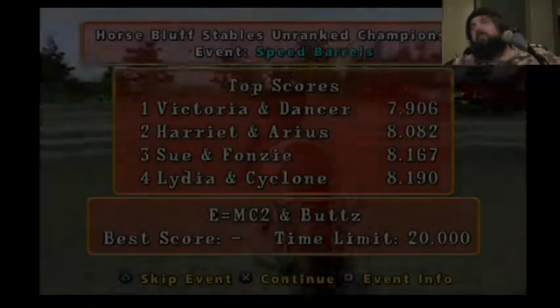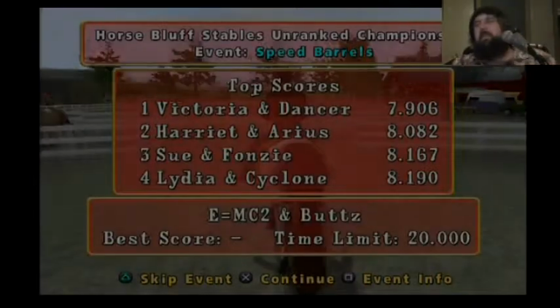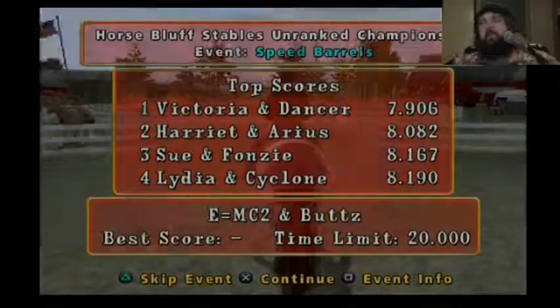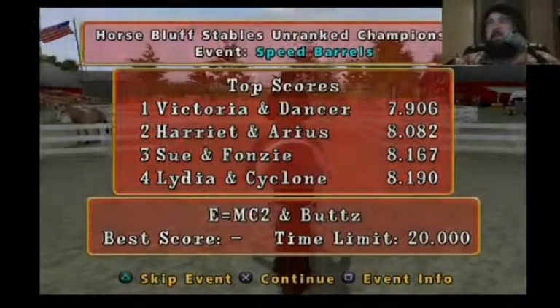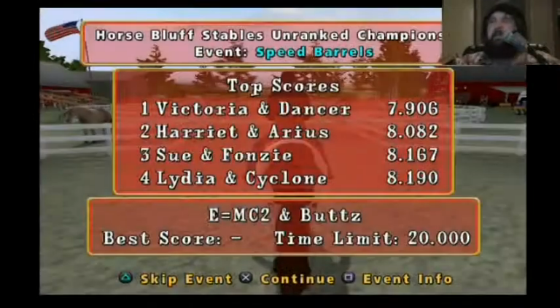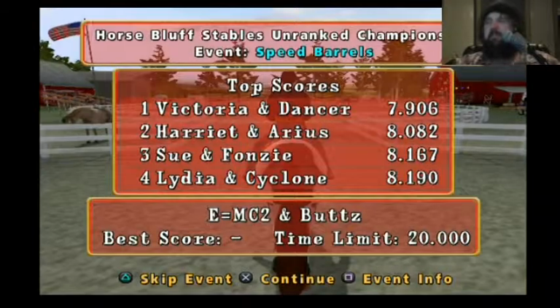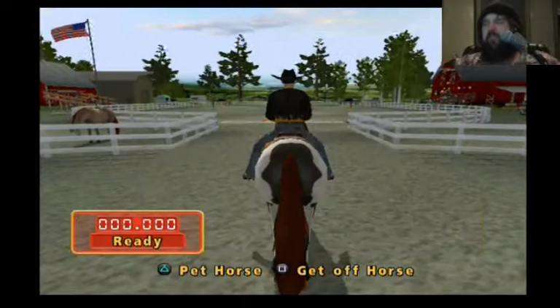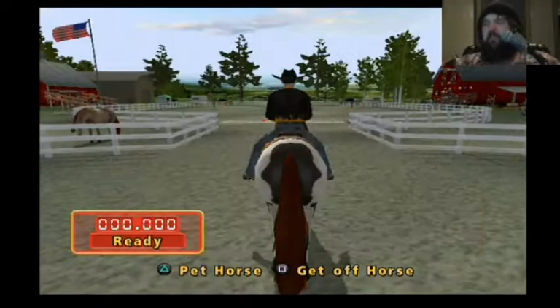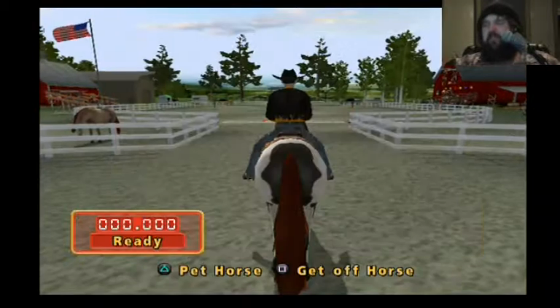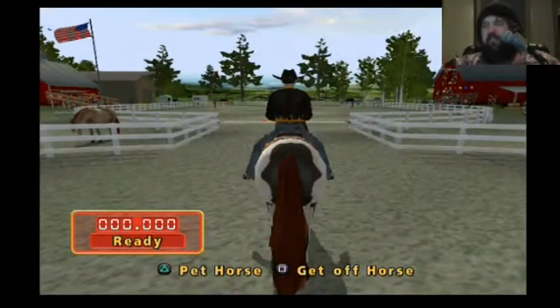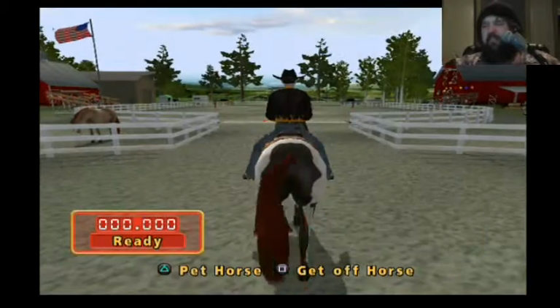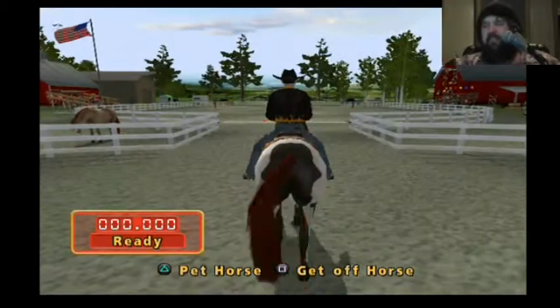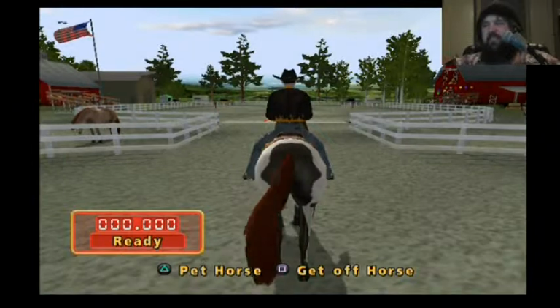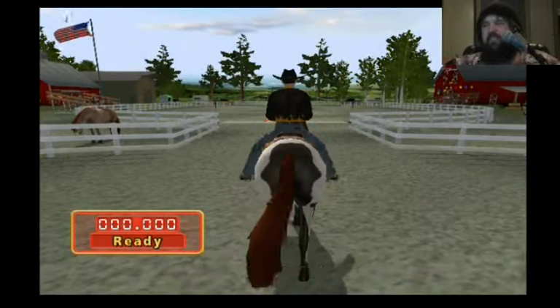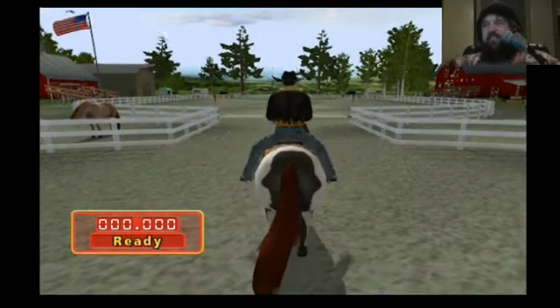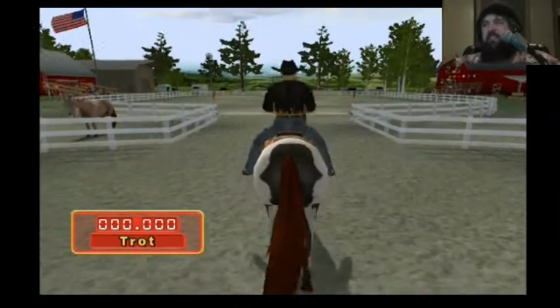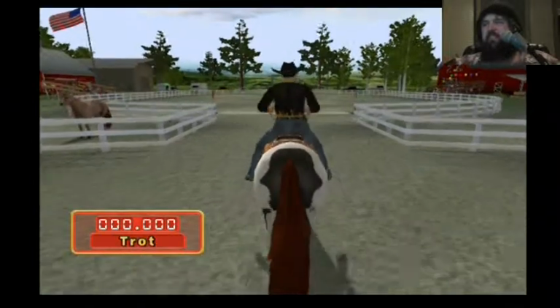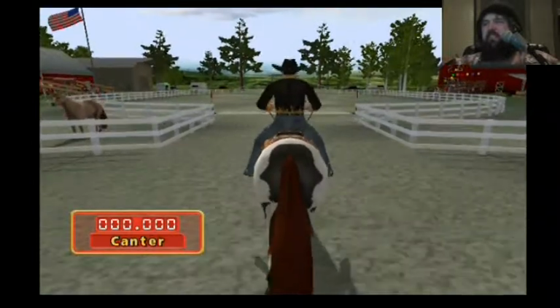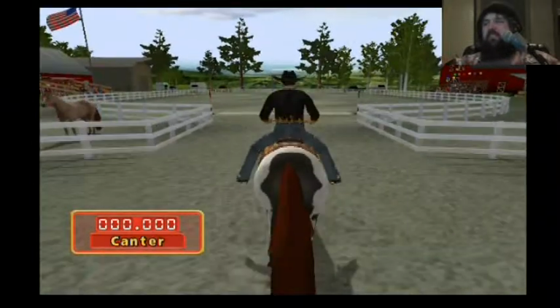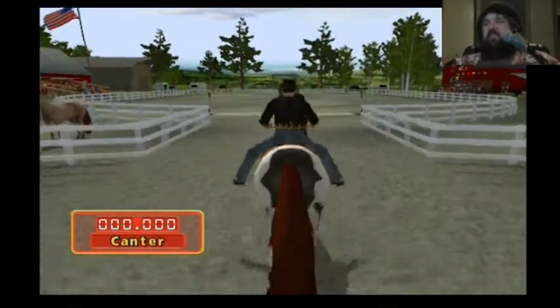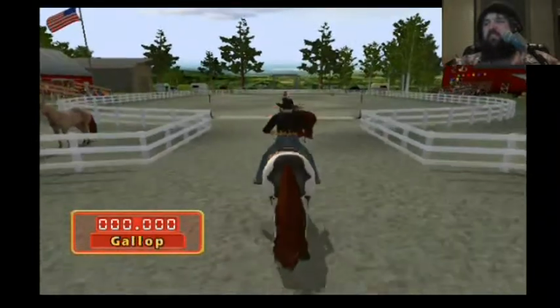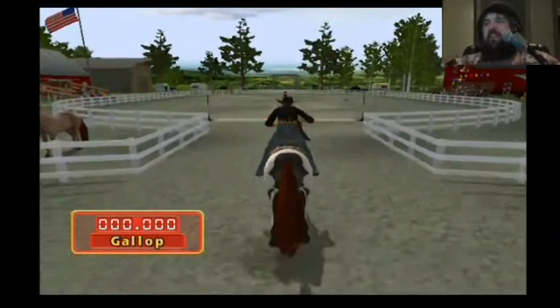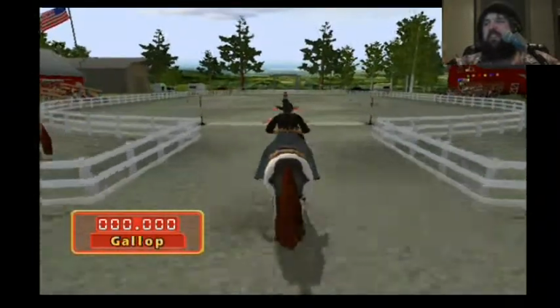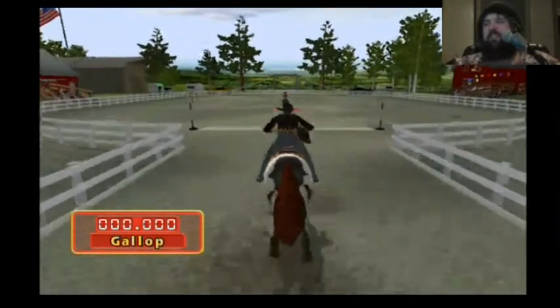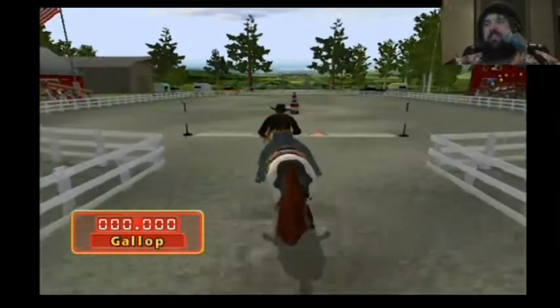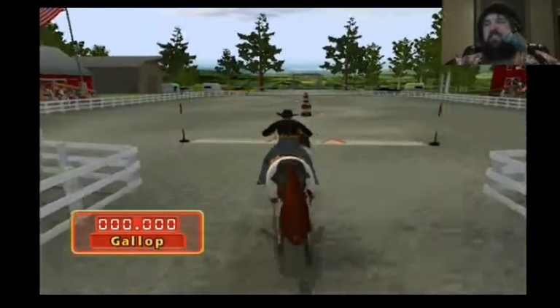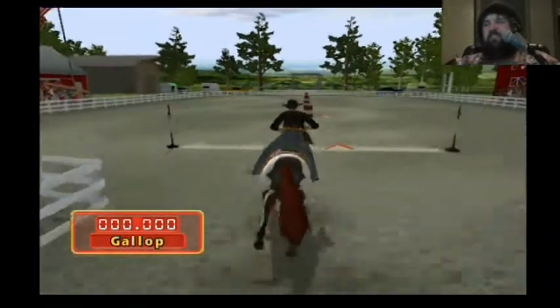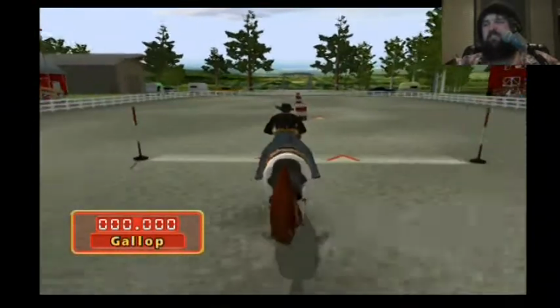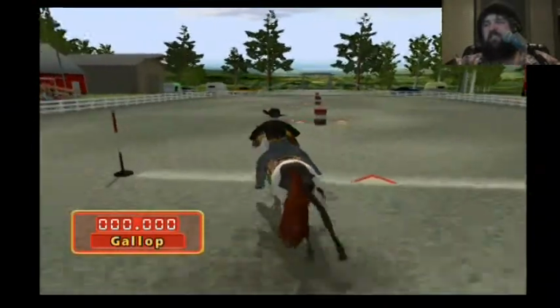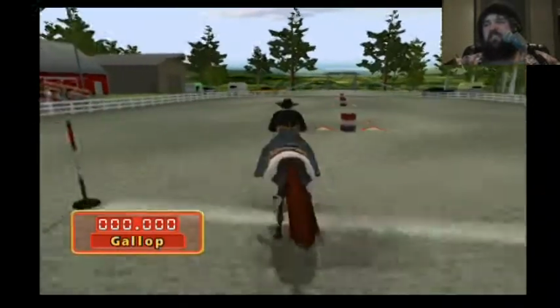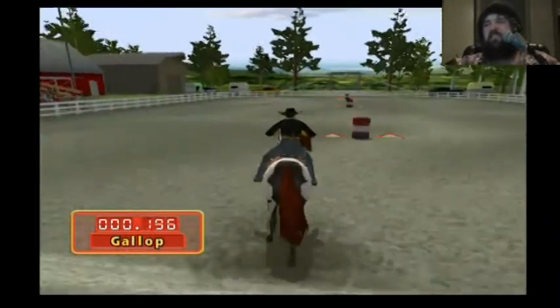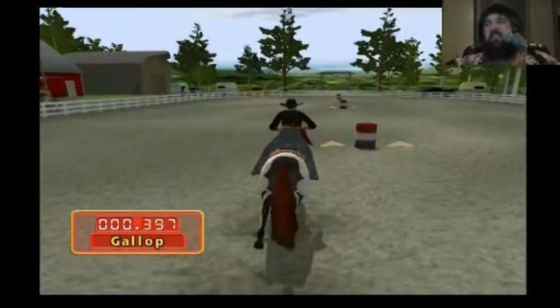Let's ride the speedrun. Yeah, screw it, who cares? Trotting, trotting, trotting, trotting.